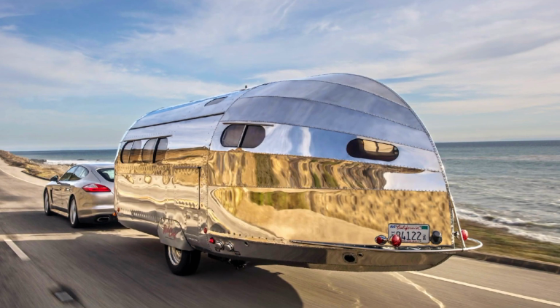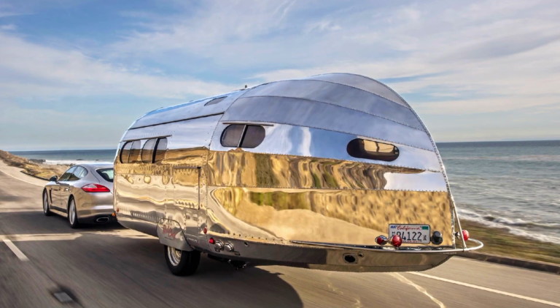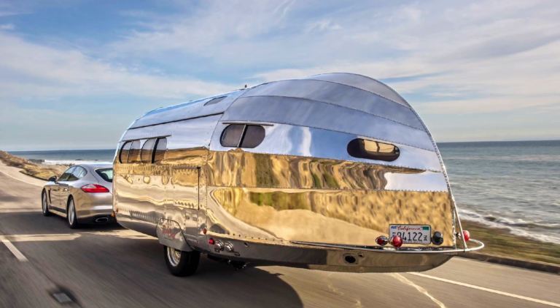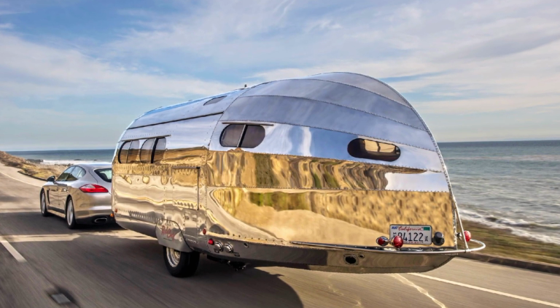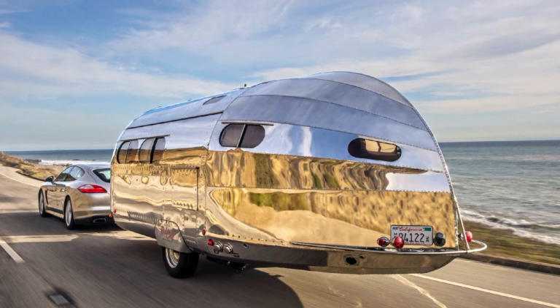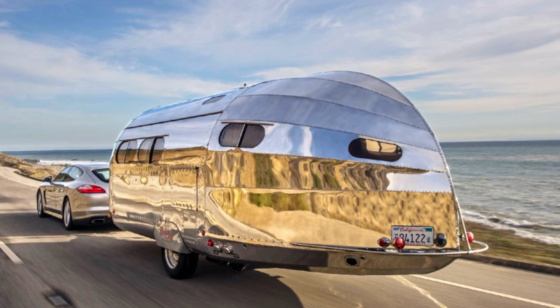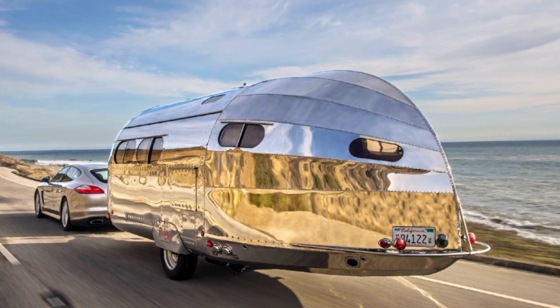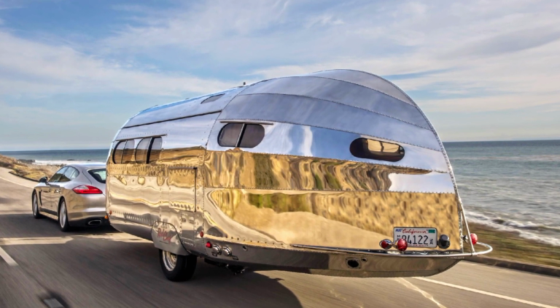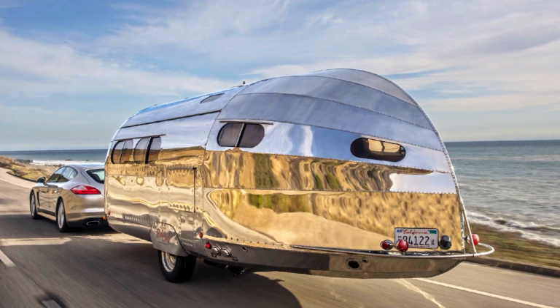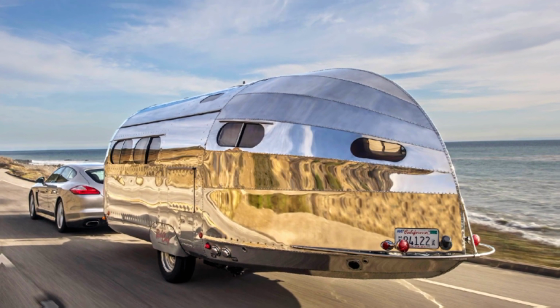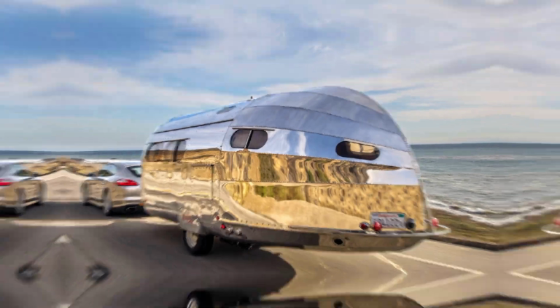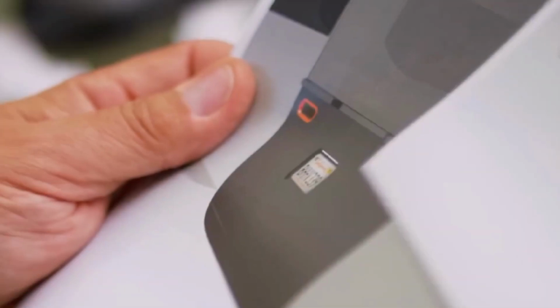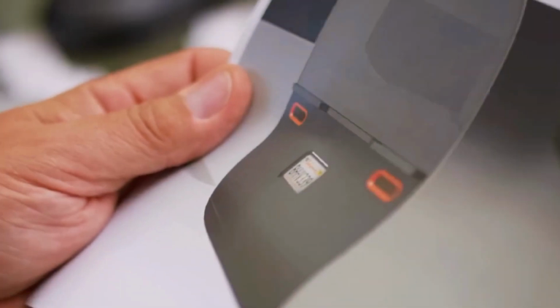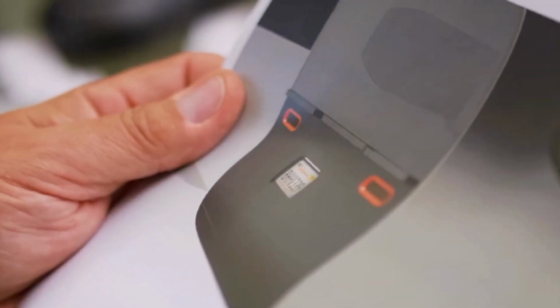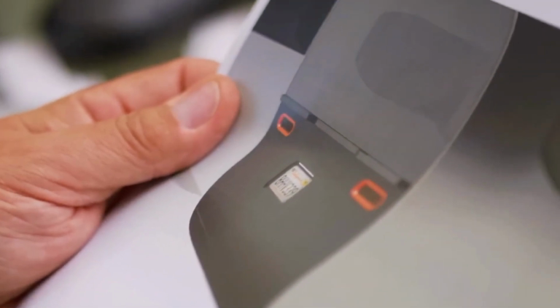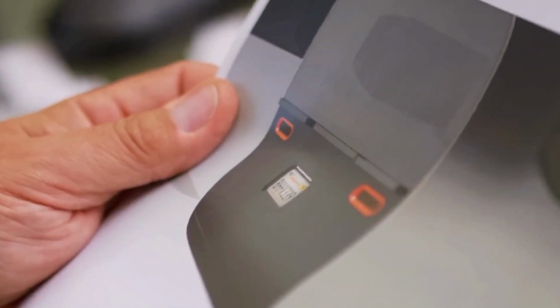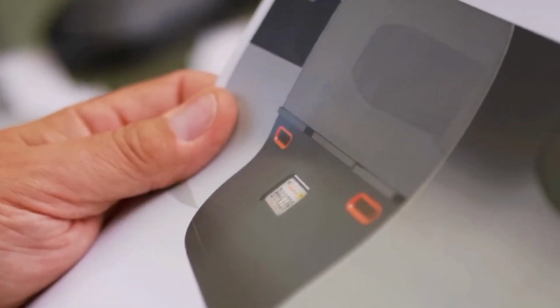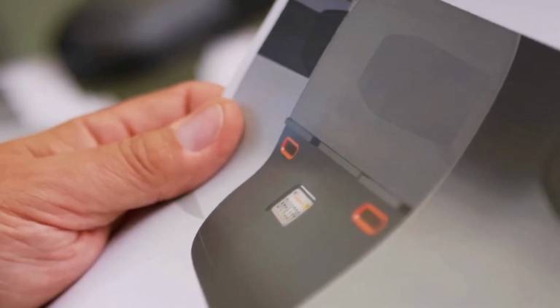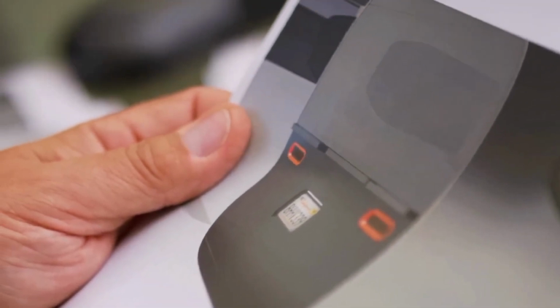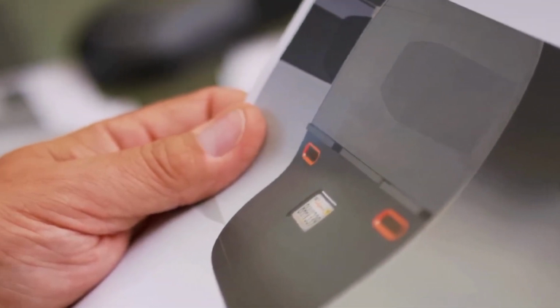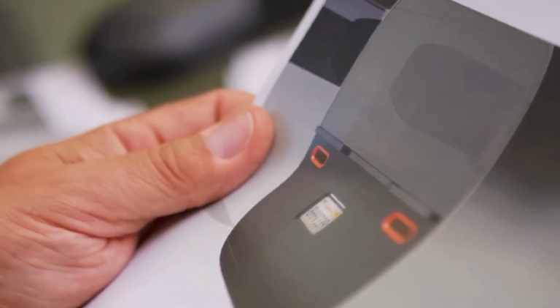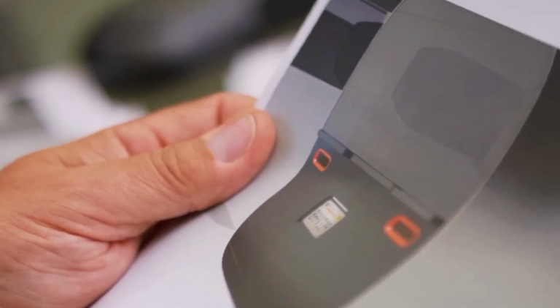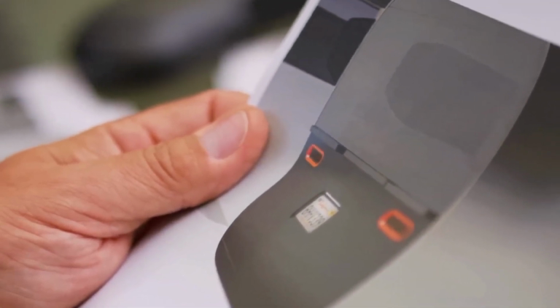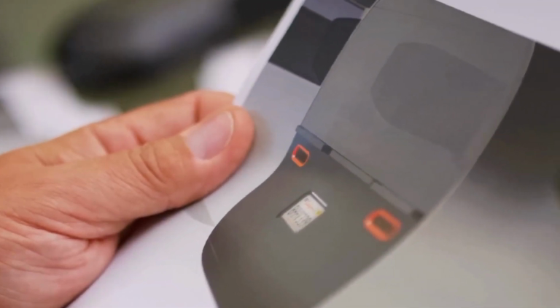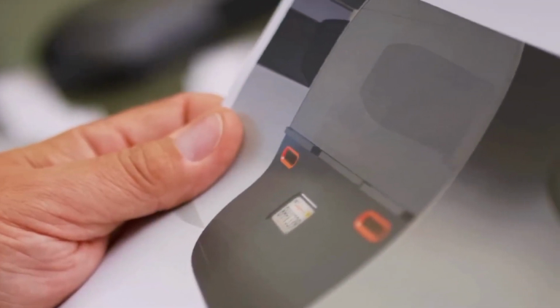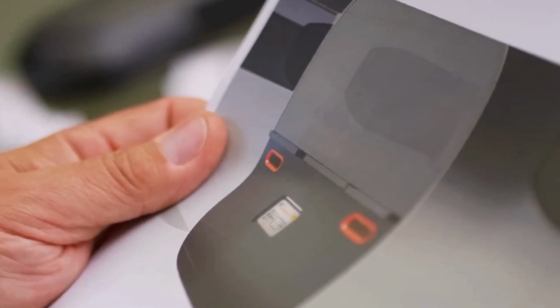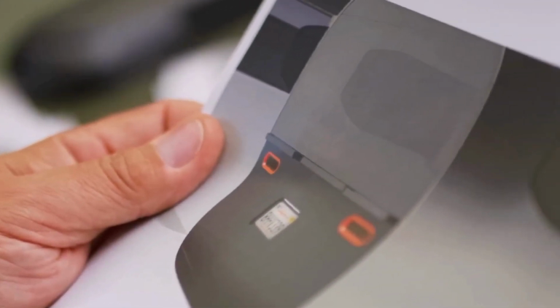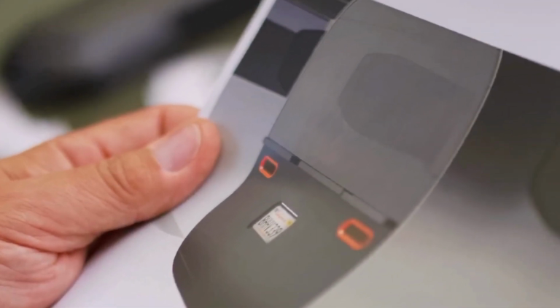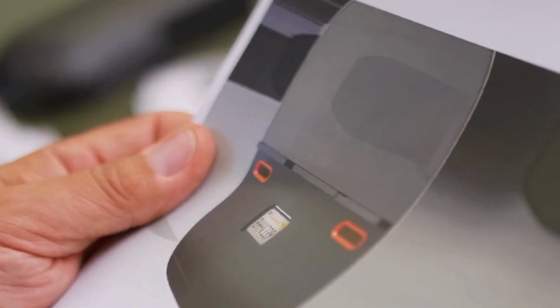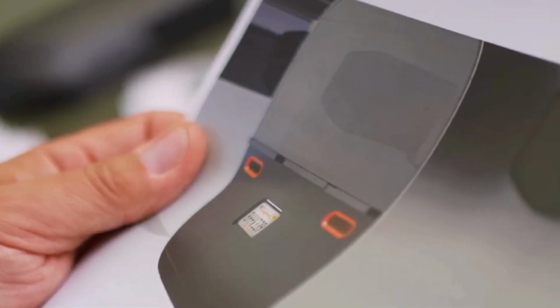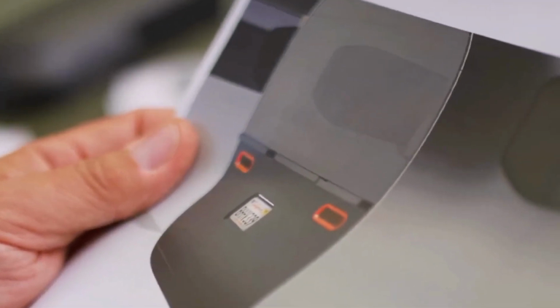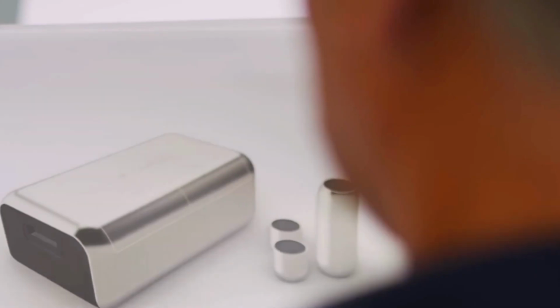As of today, Airstream models have expanded to enhance solar power. You are also given your choice of a flexible battery and updates to the floor plan.